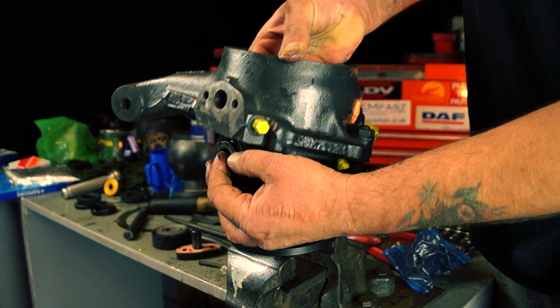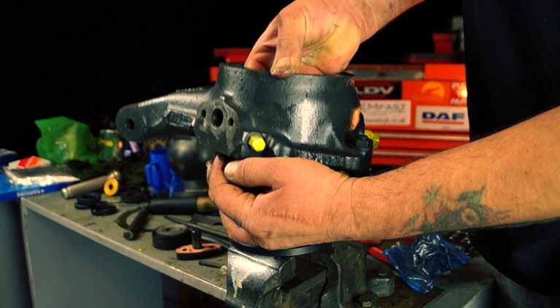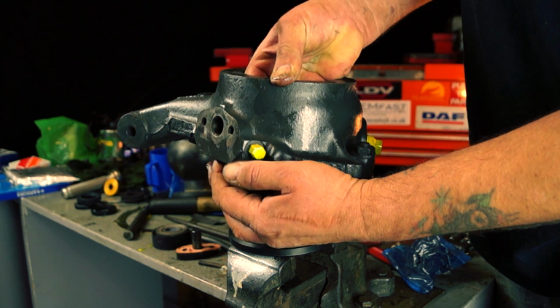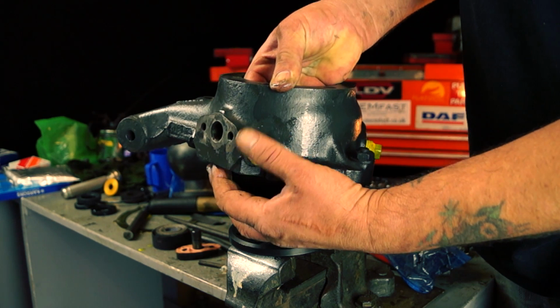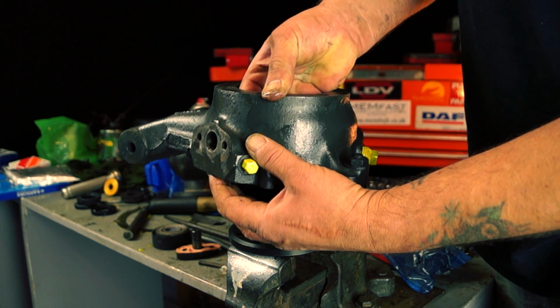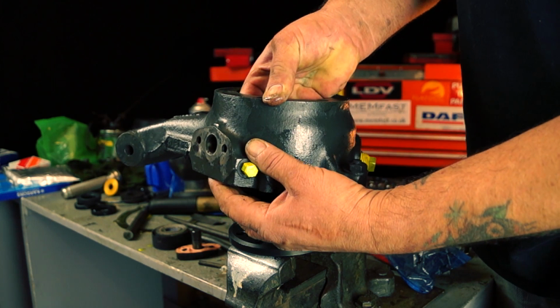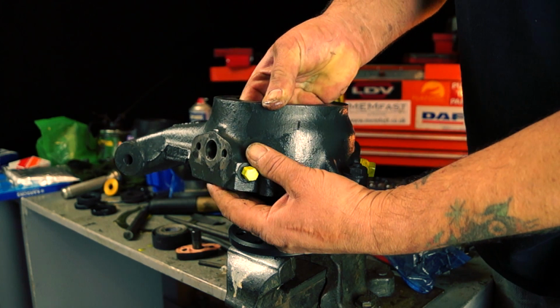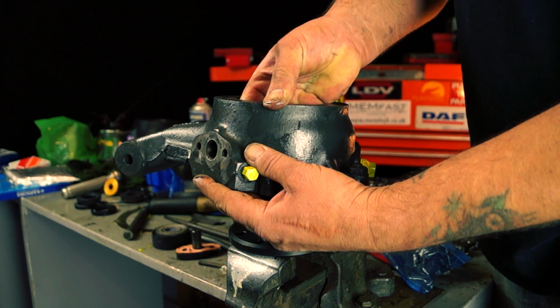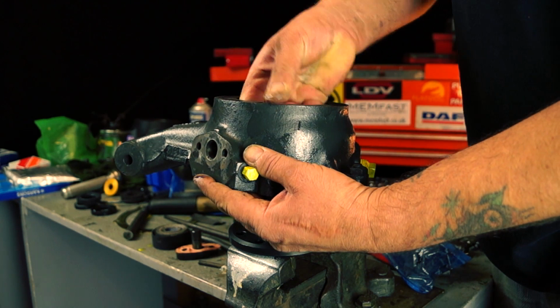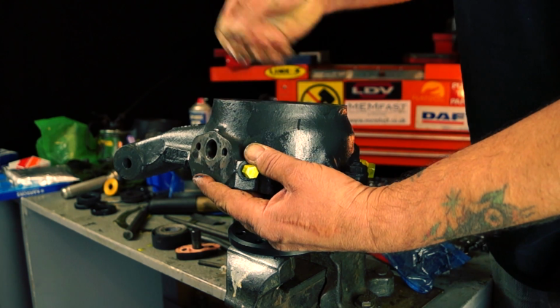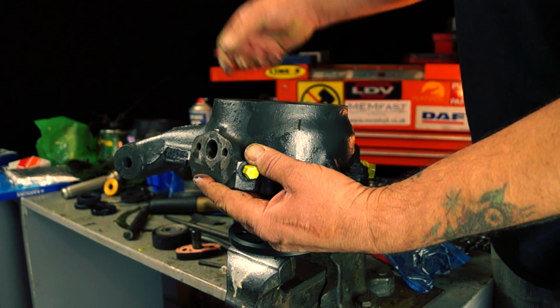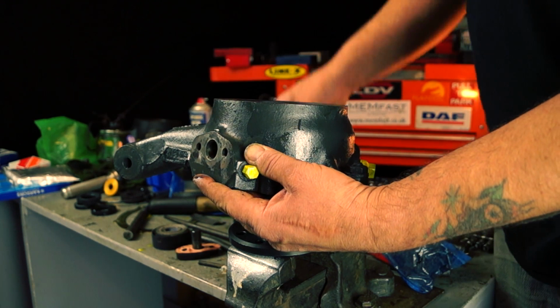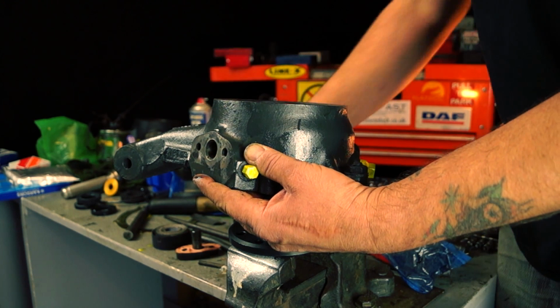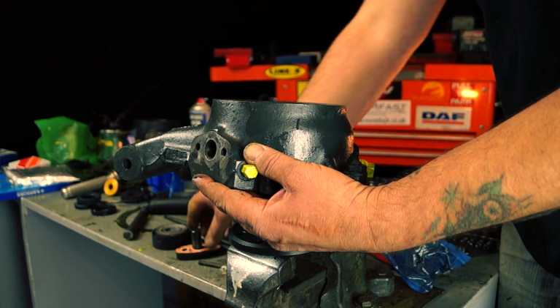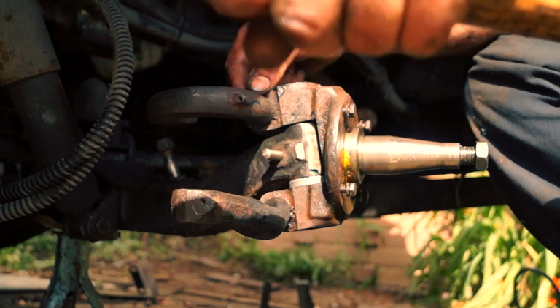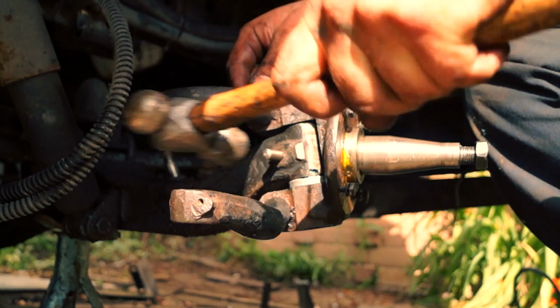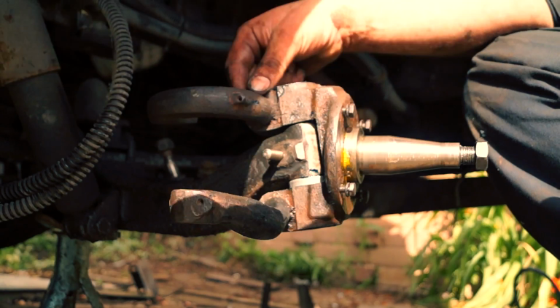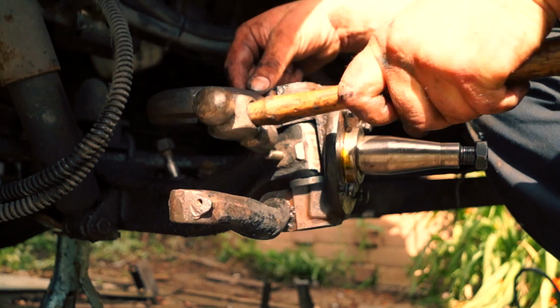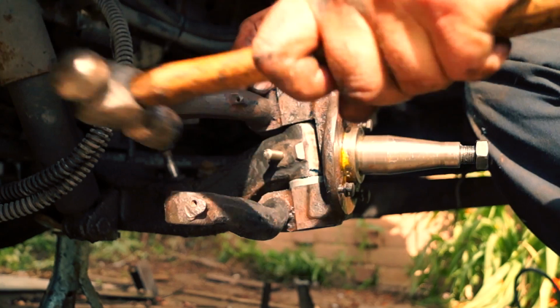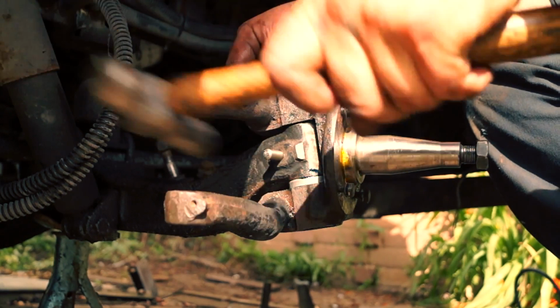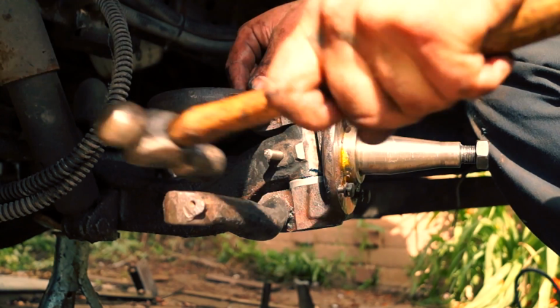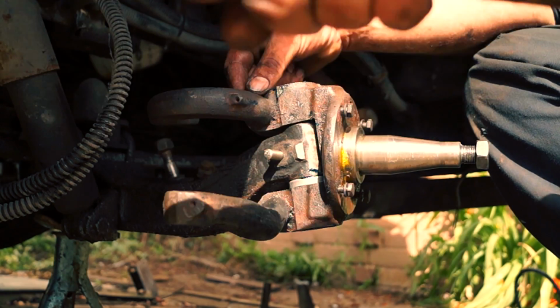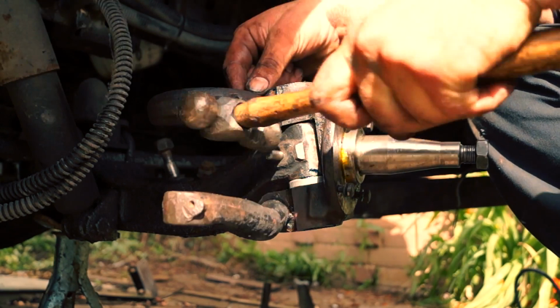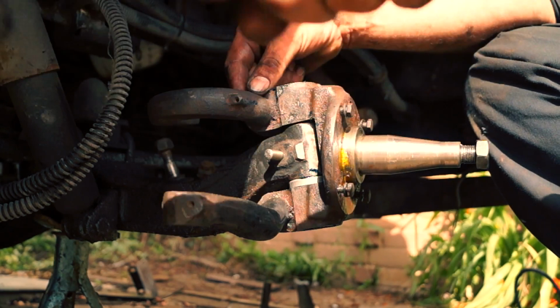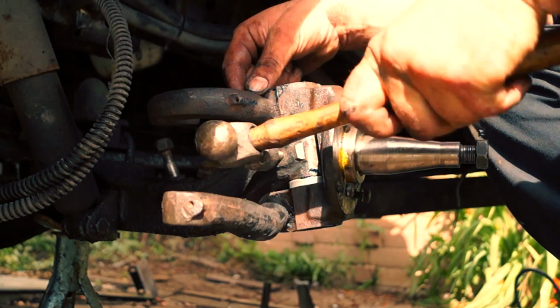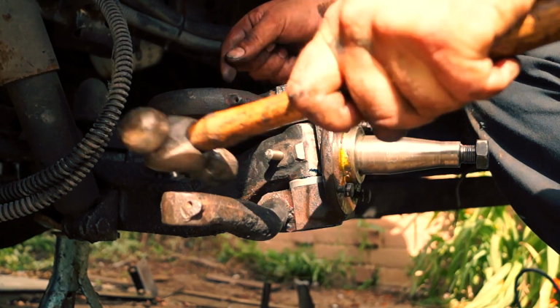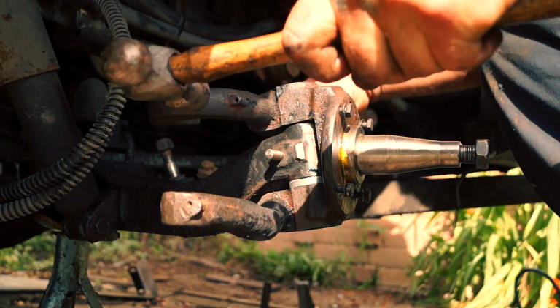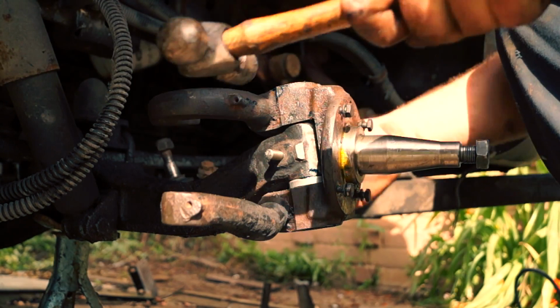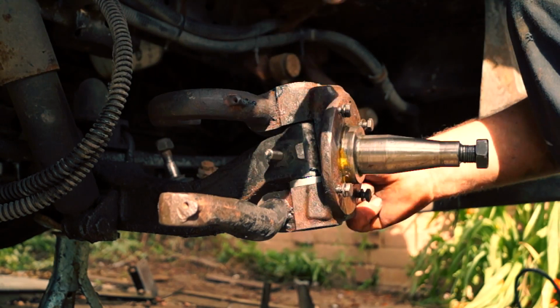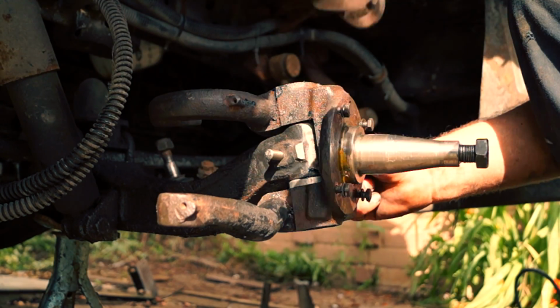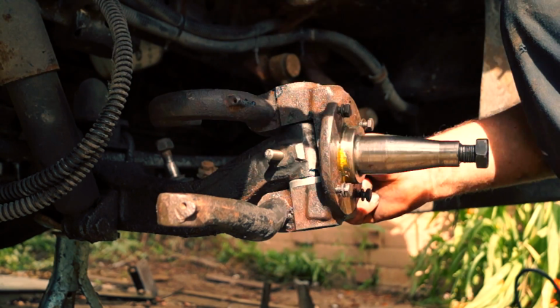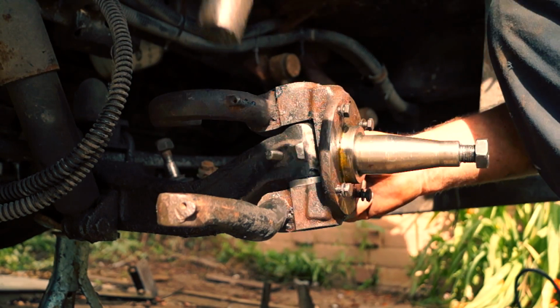Every steering axle, especially beam axles, will have a fixed kingpin inclination.